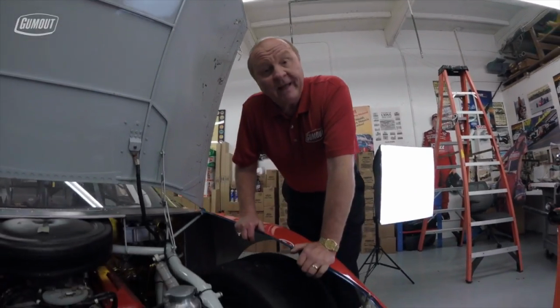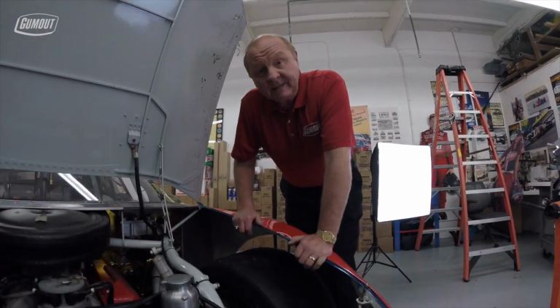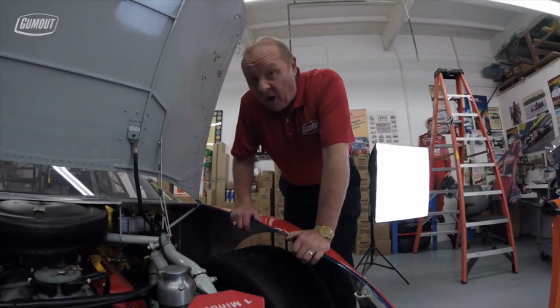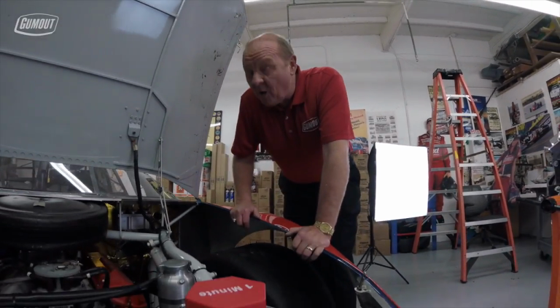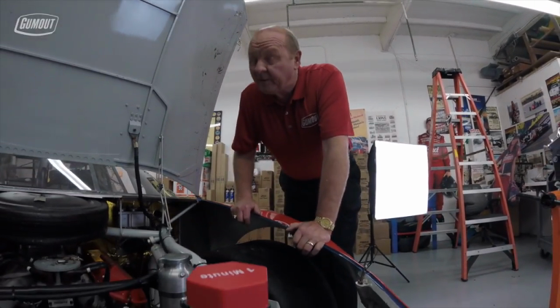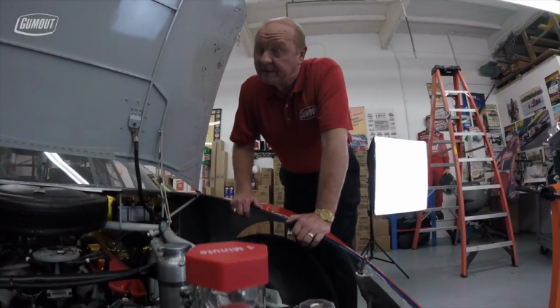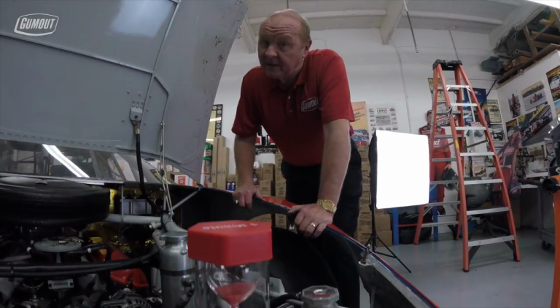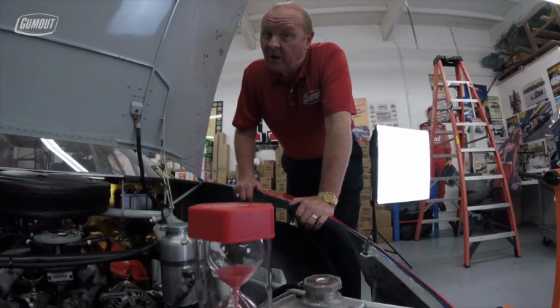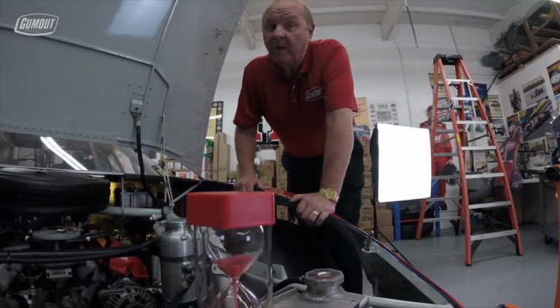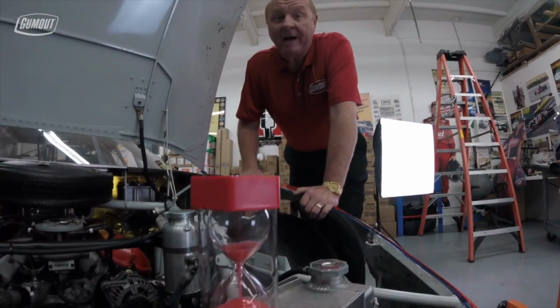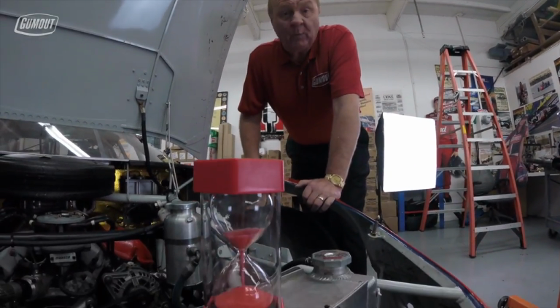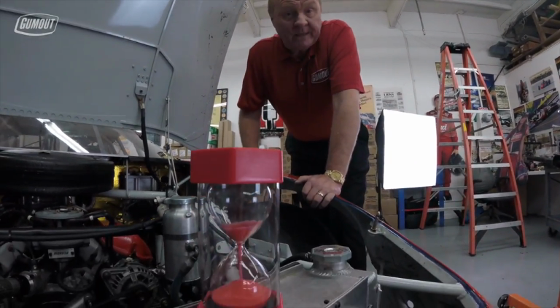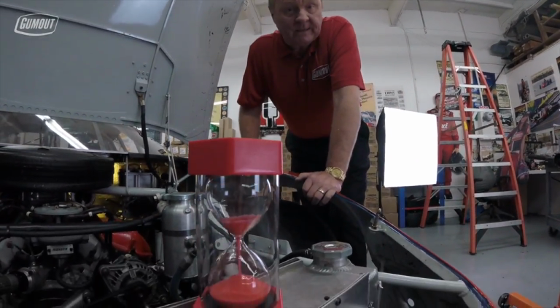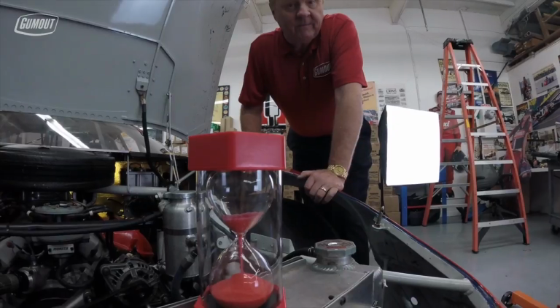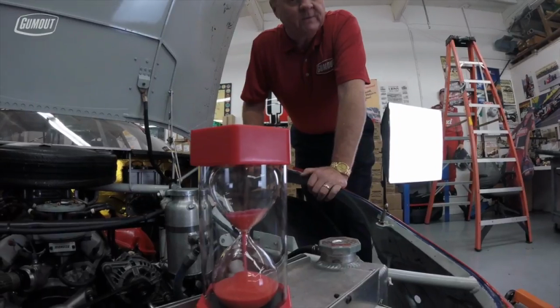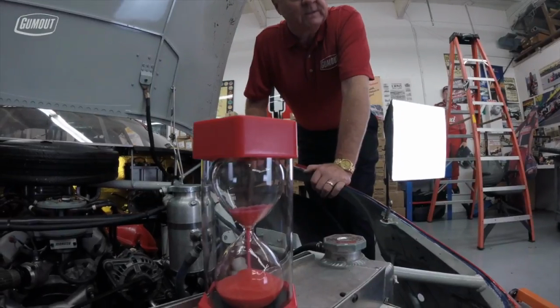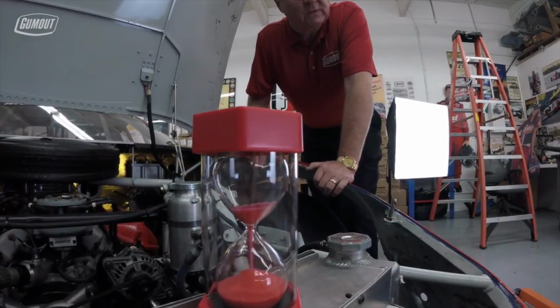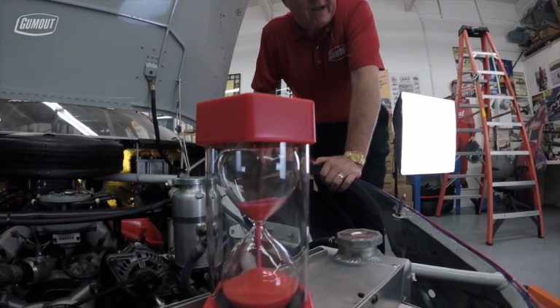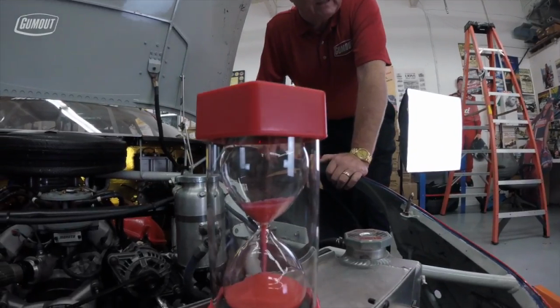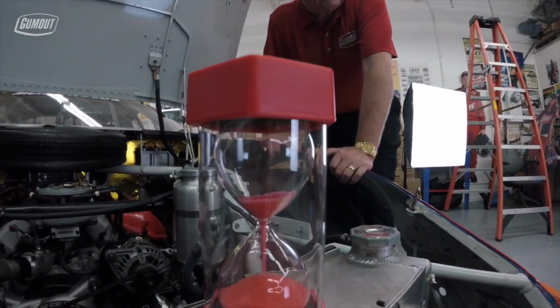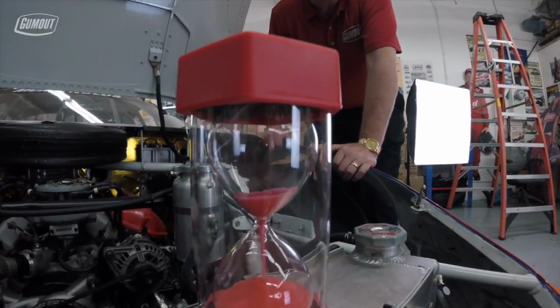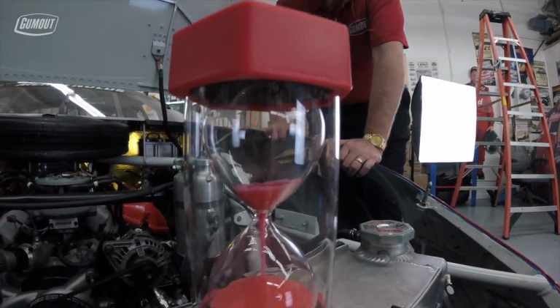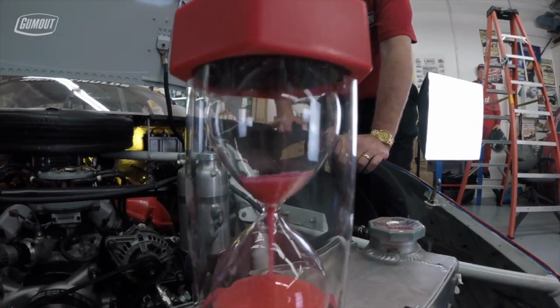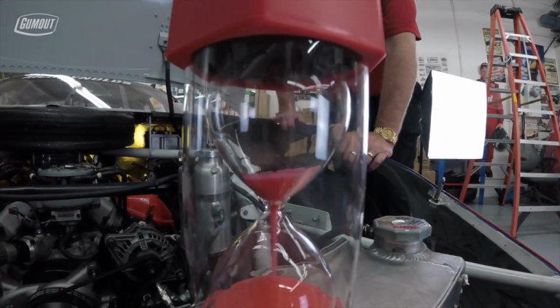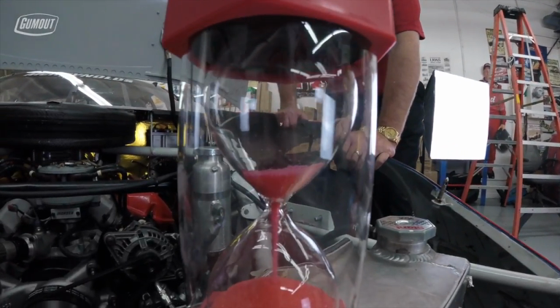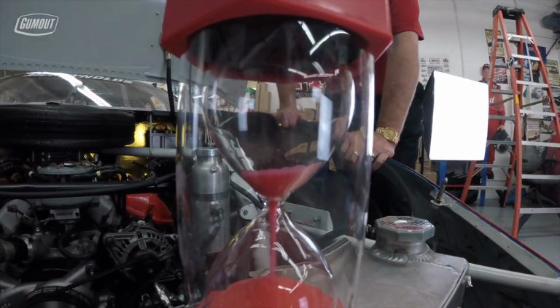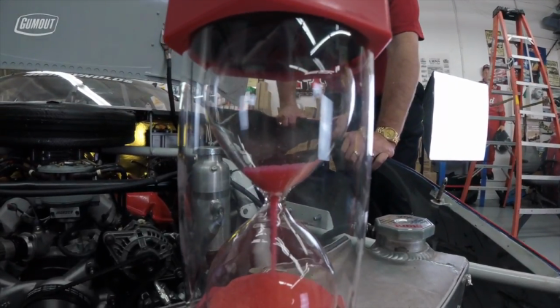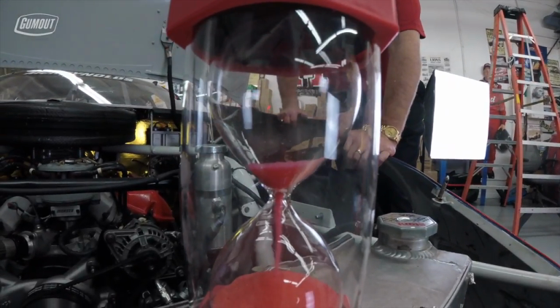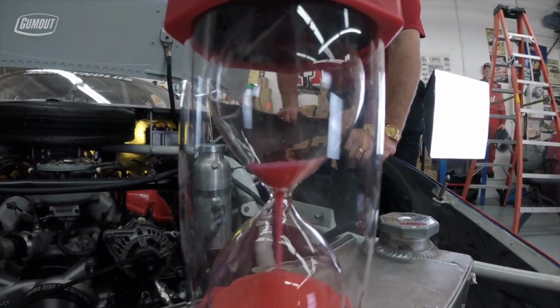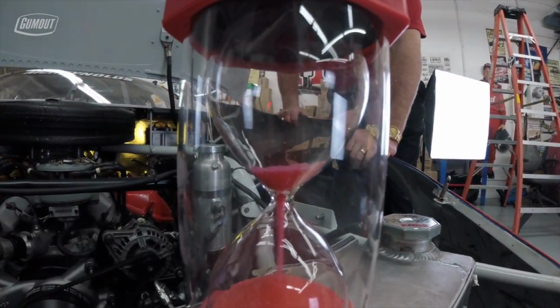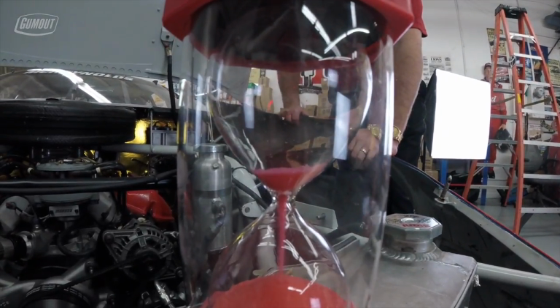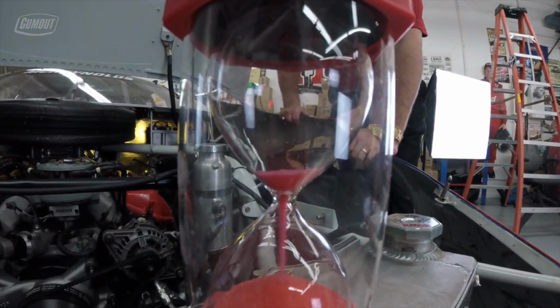That's all there is to know about a wet sump versus a dry sump, and all in 60 seconds.